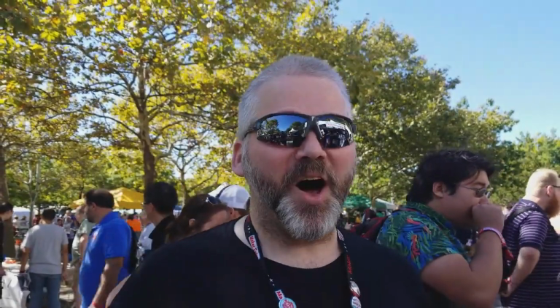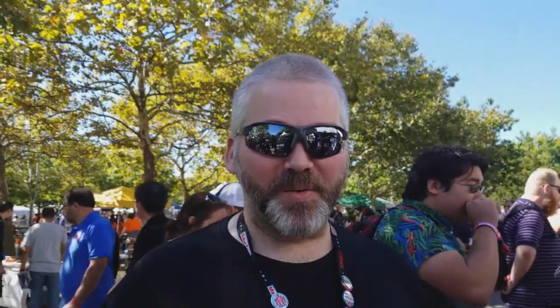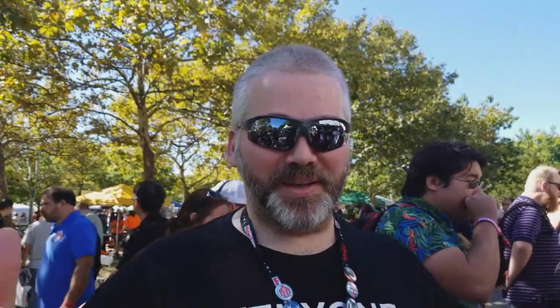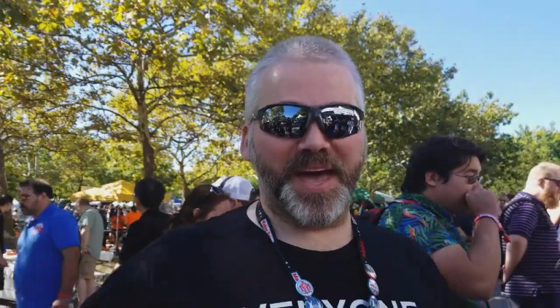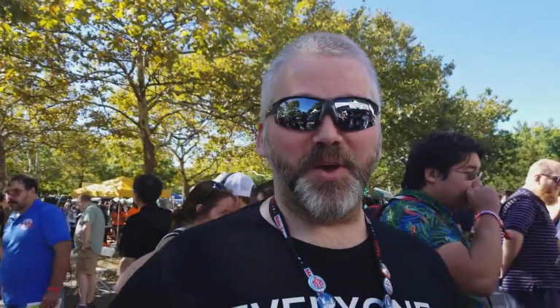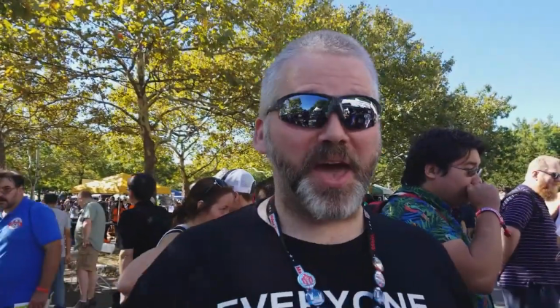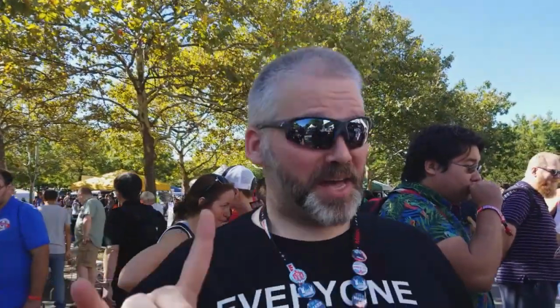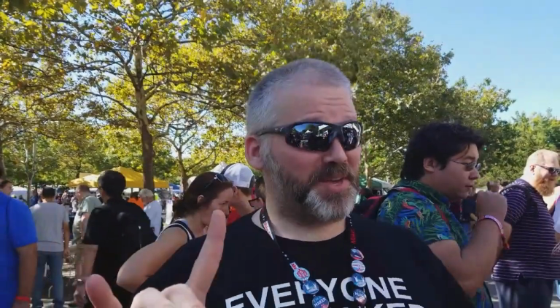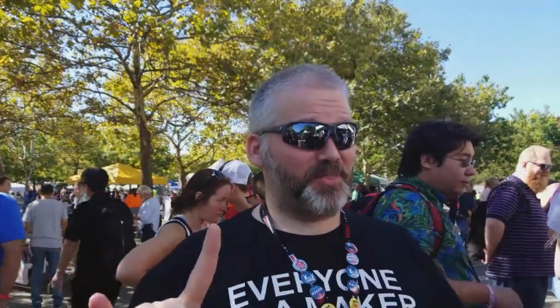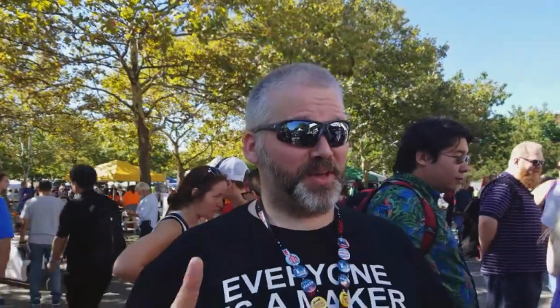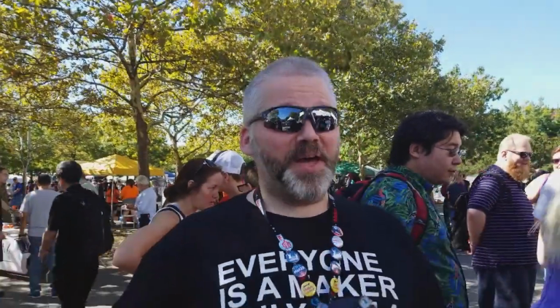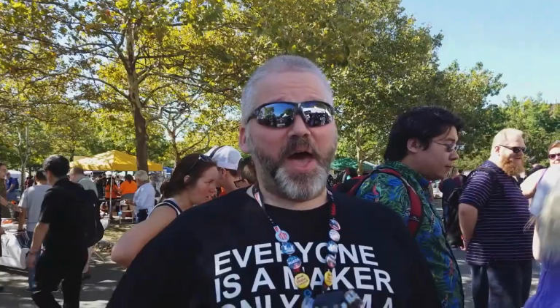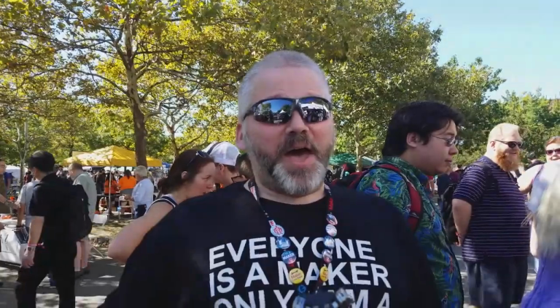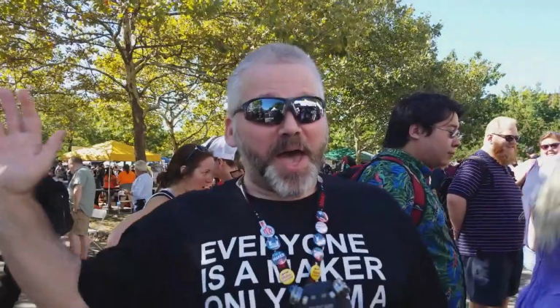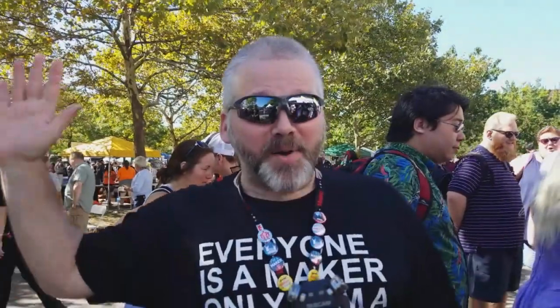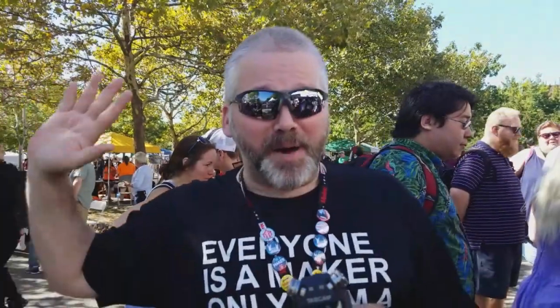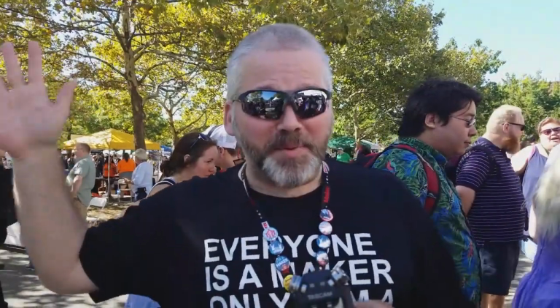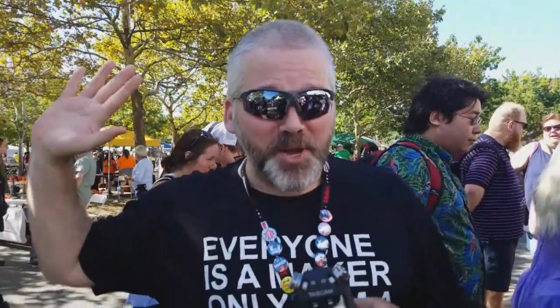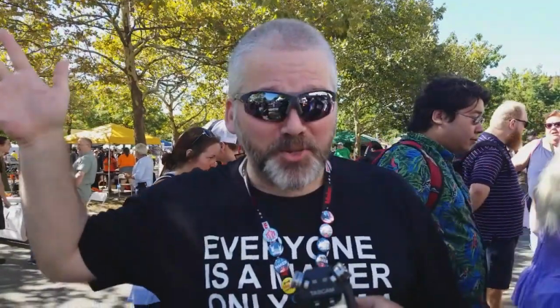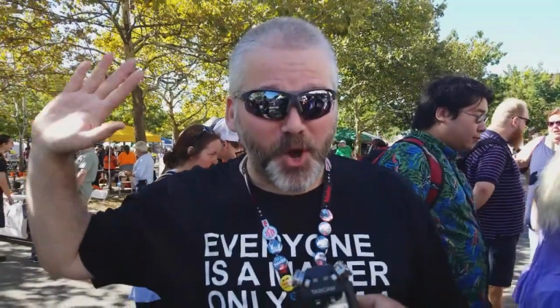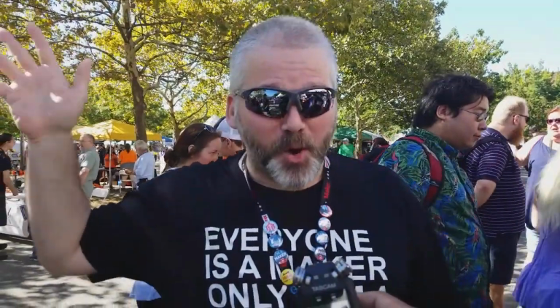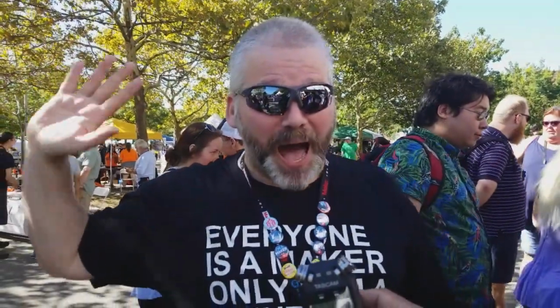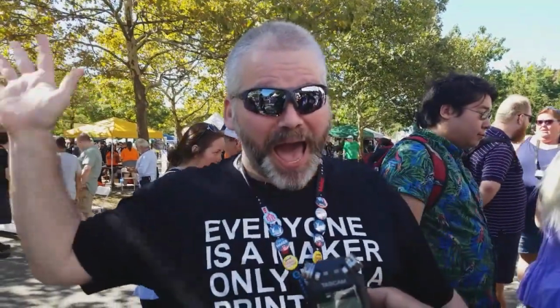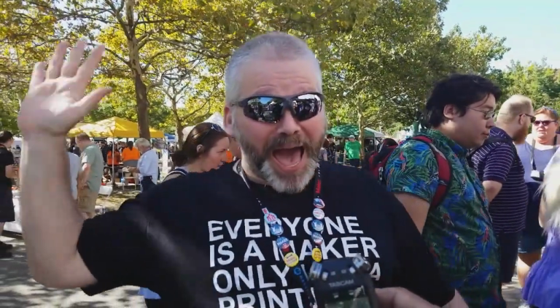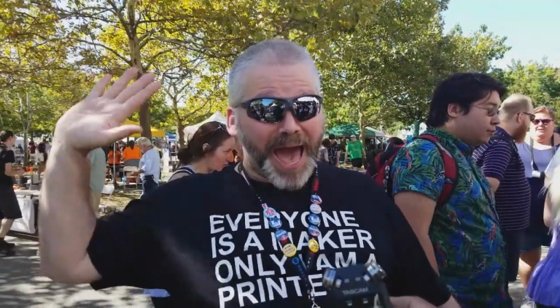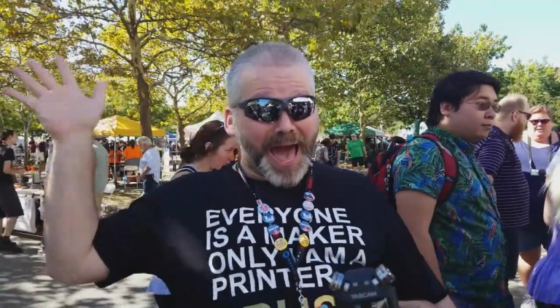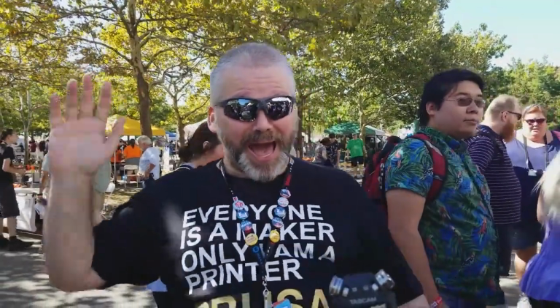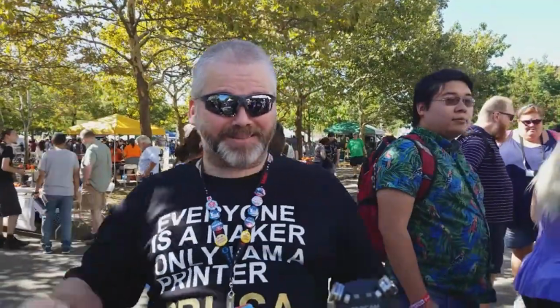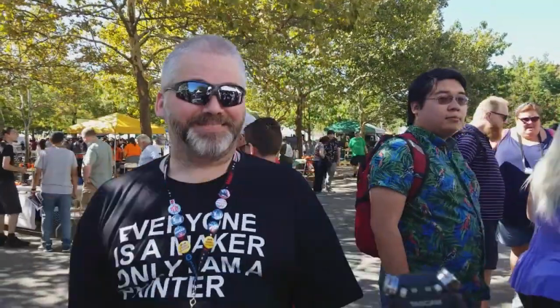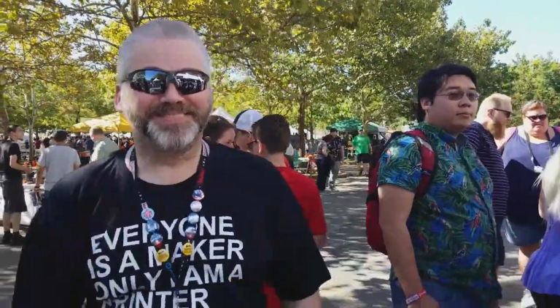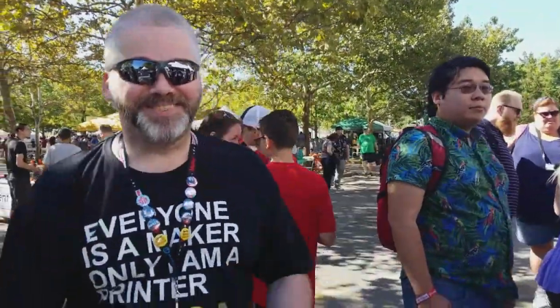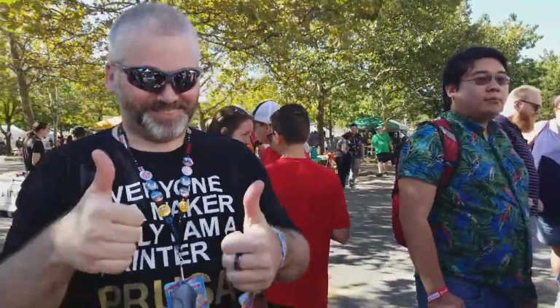Thank you. Can I say one thing? Hey mom, I'm on YouTube!